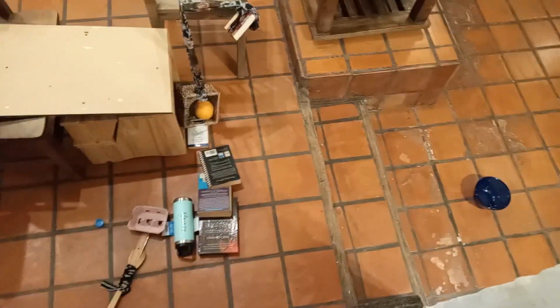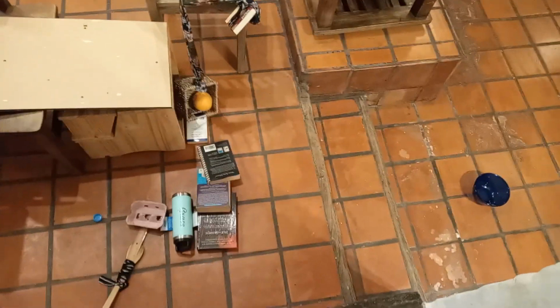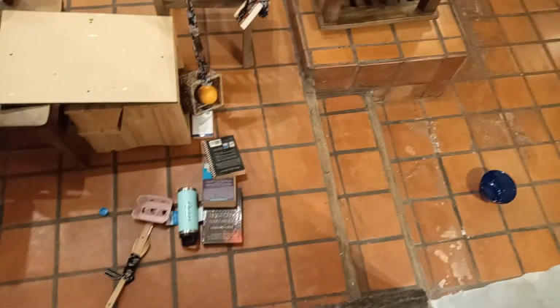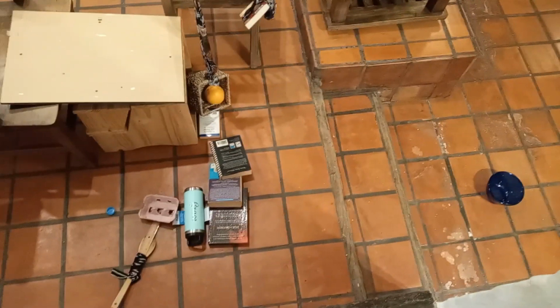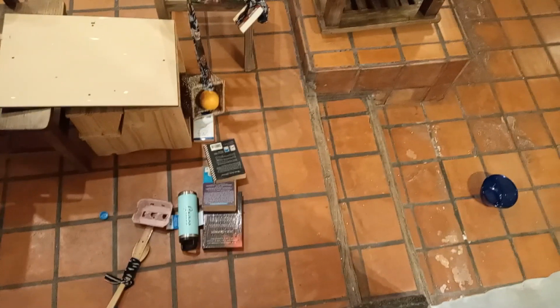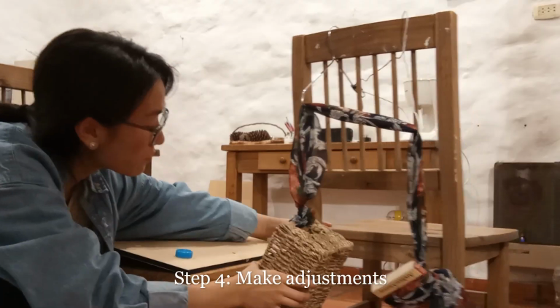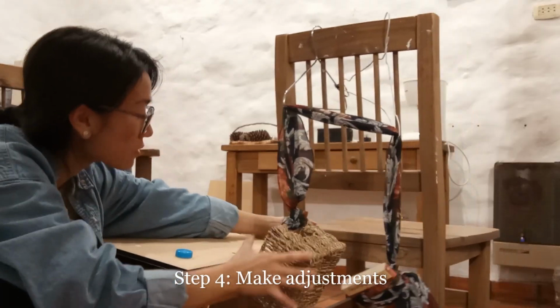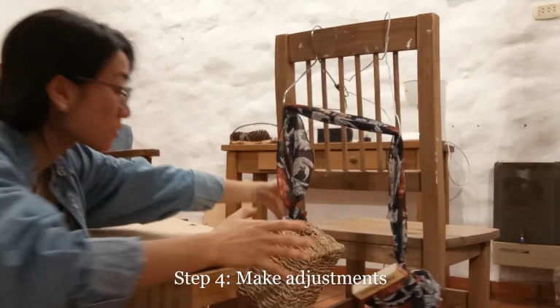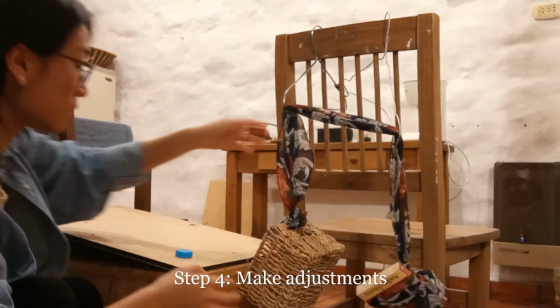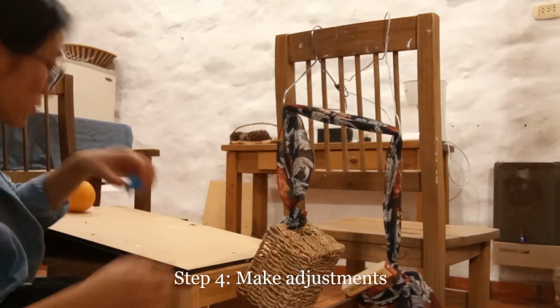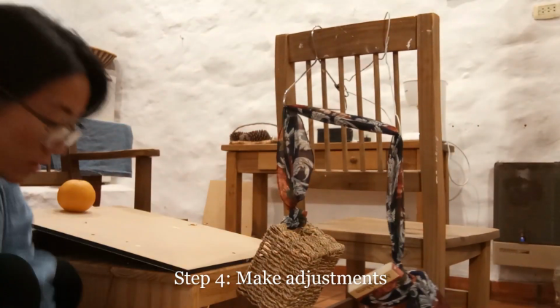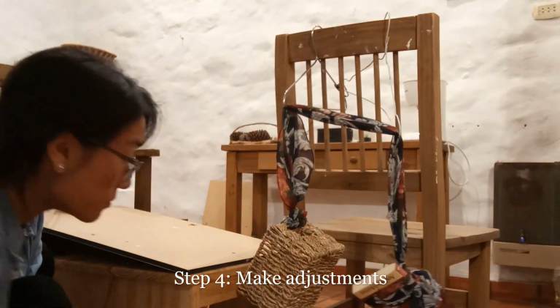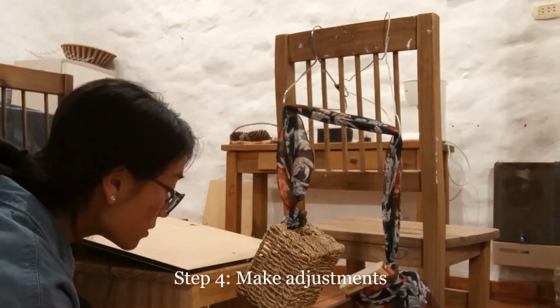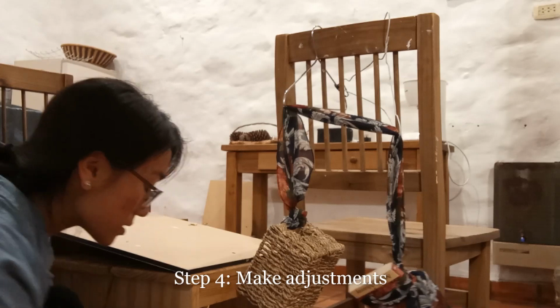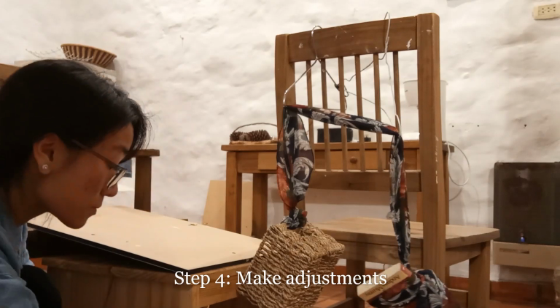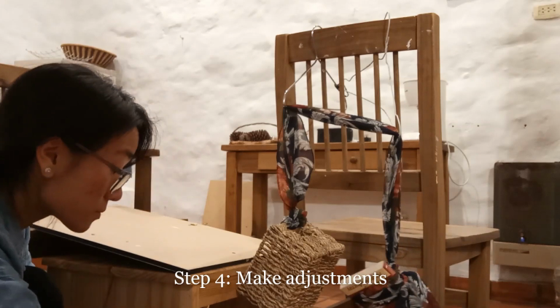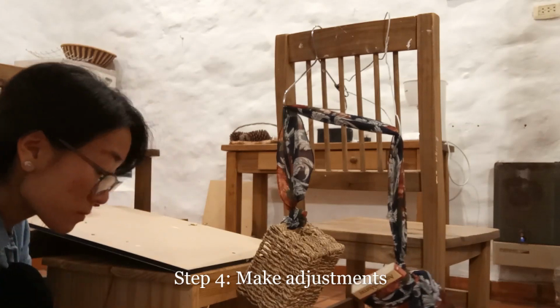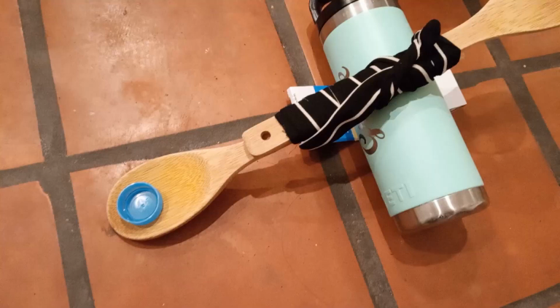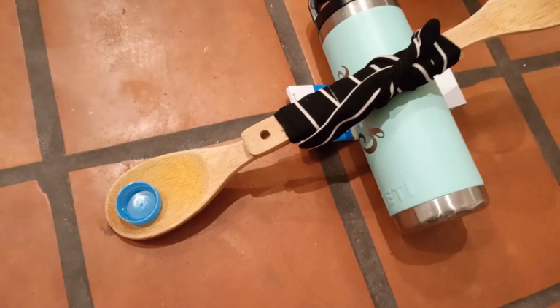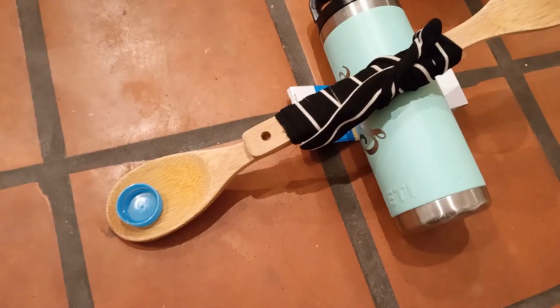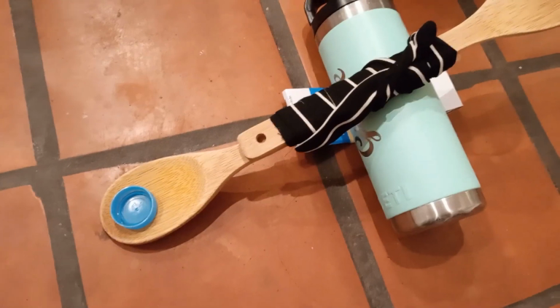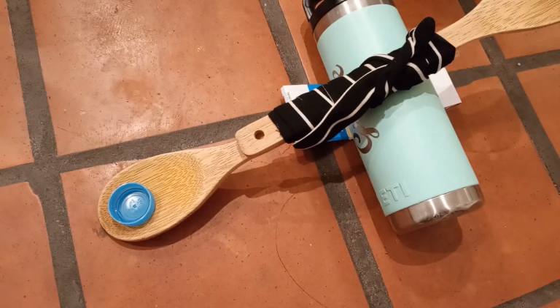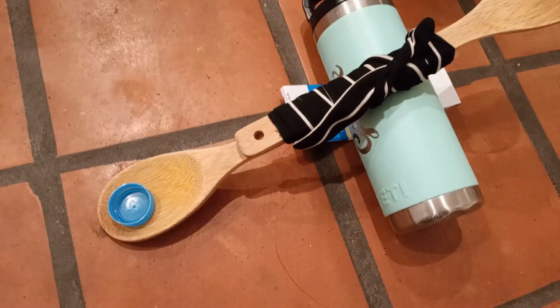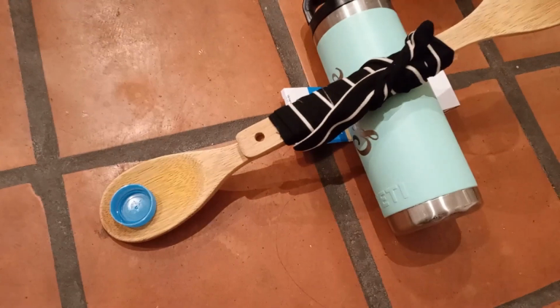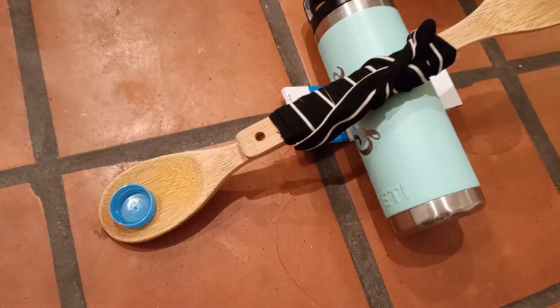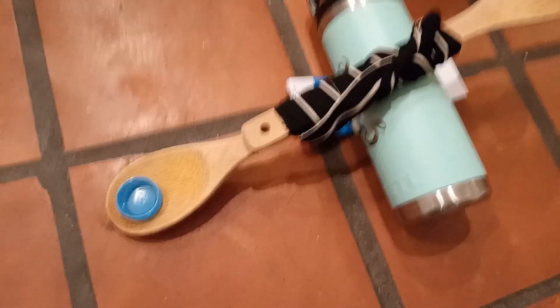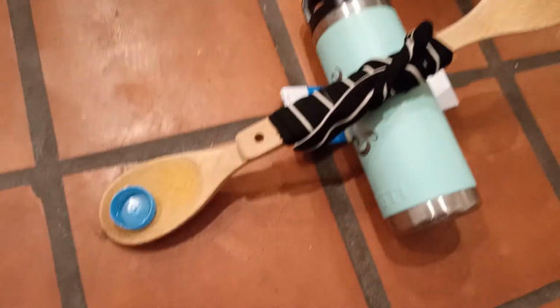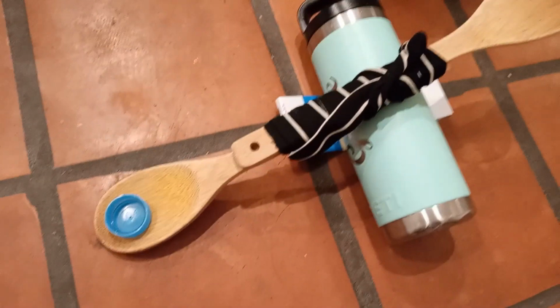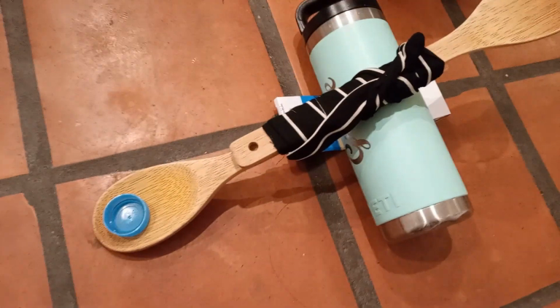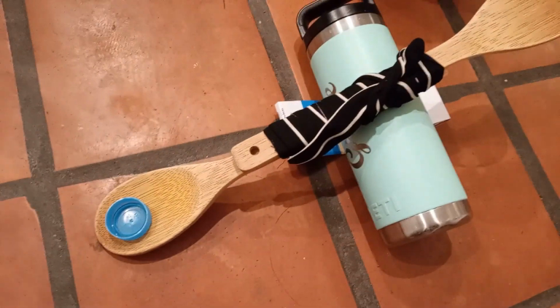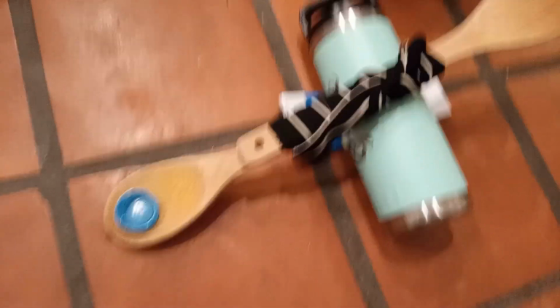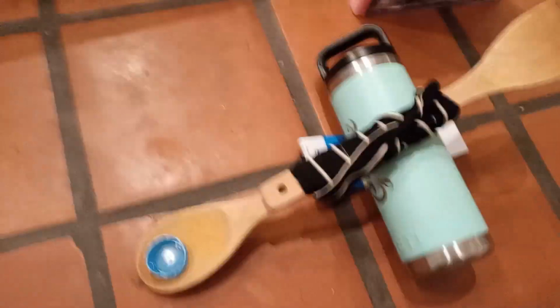Nuggets! I changed the lever, so let's try this.